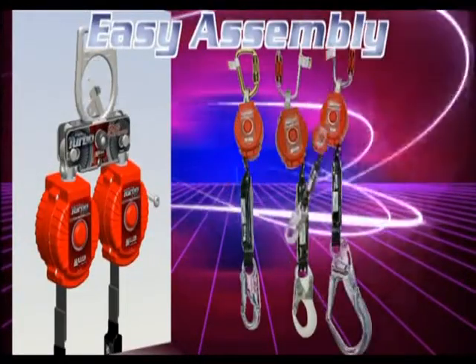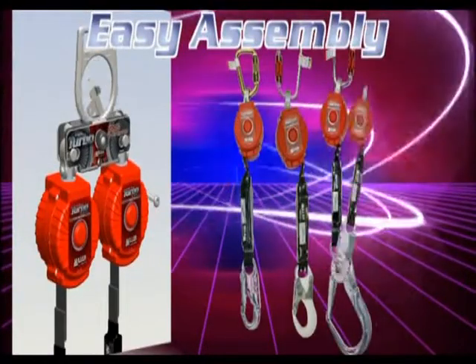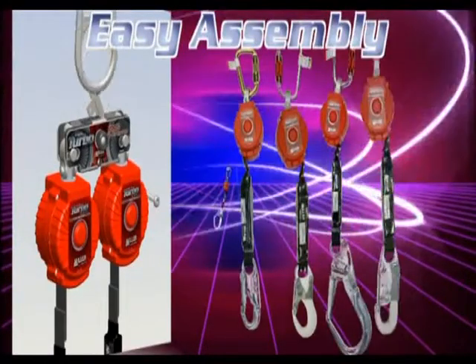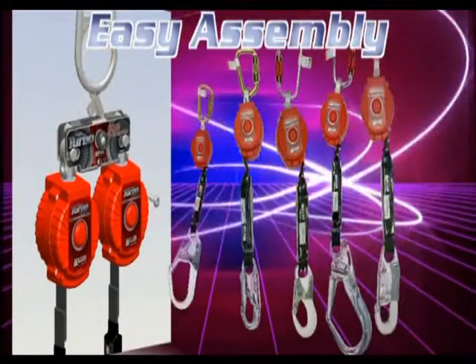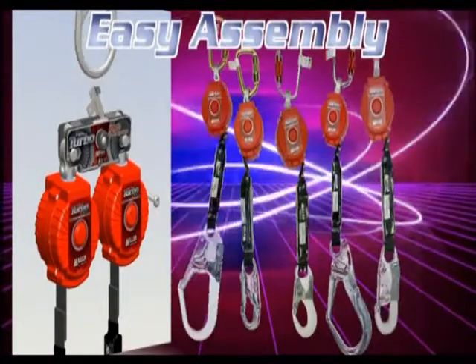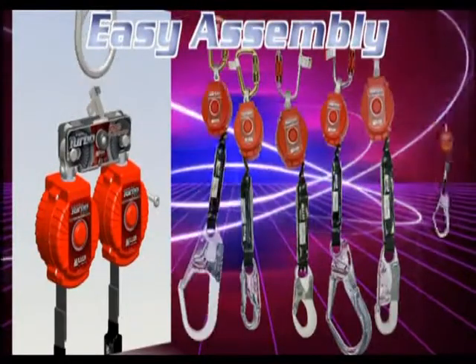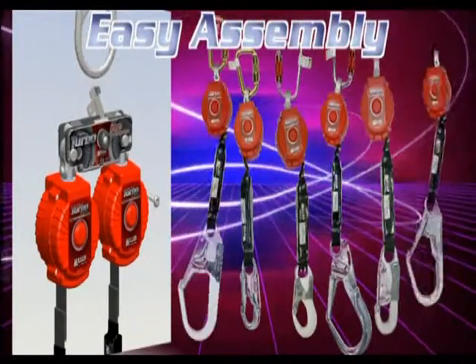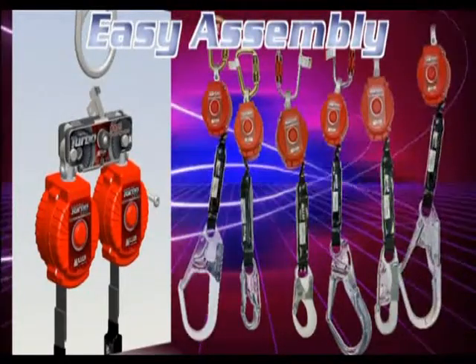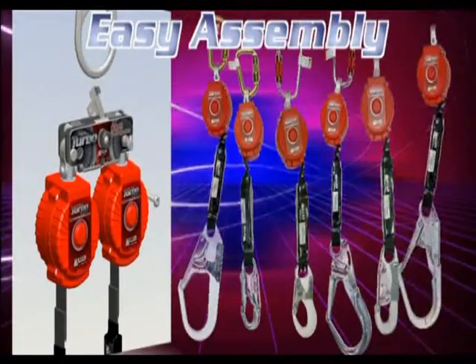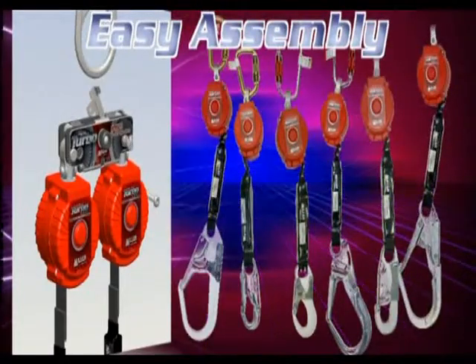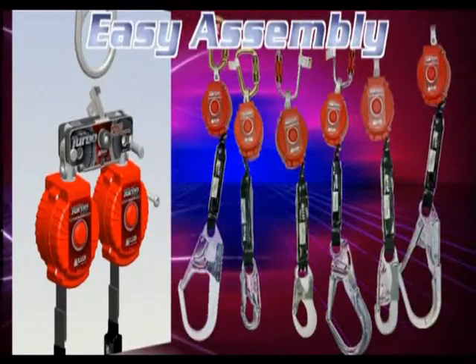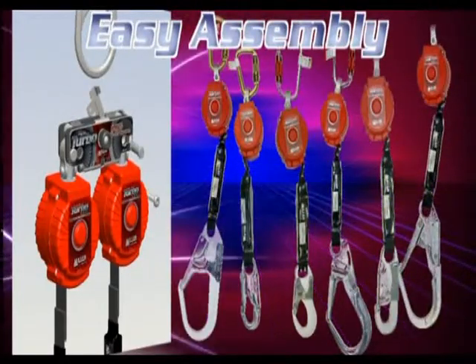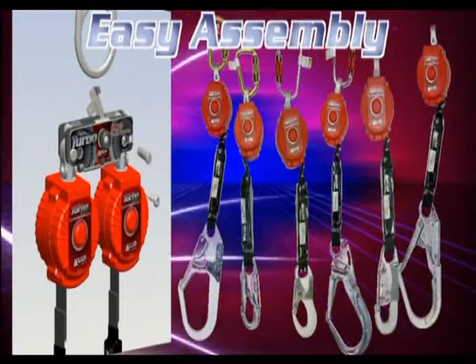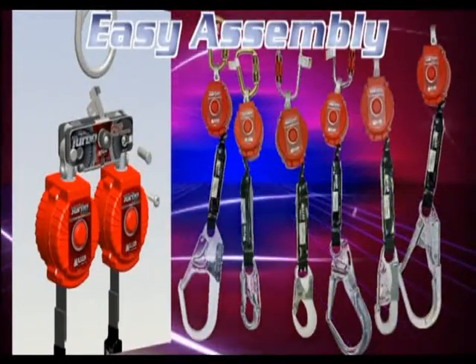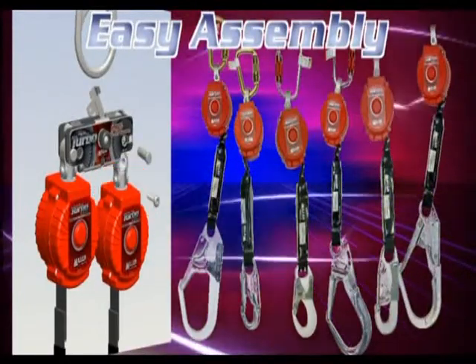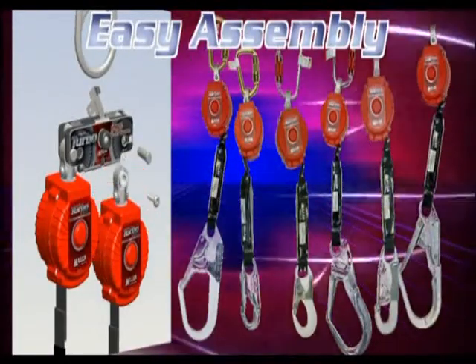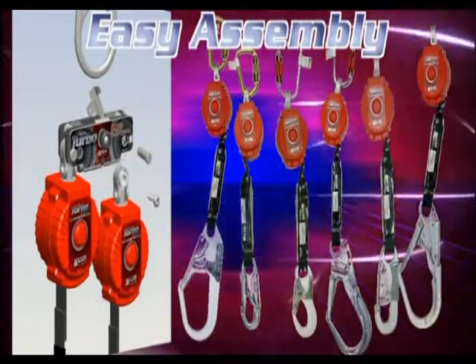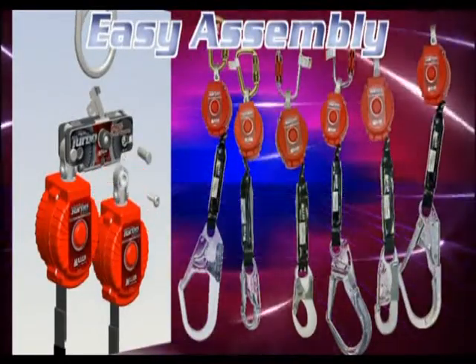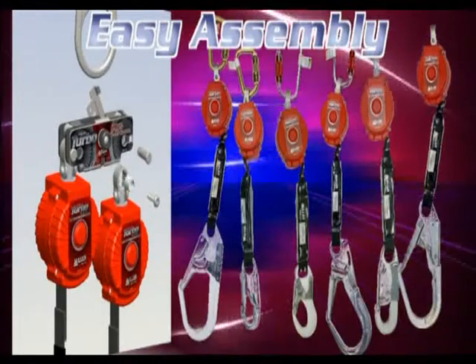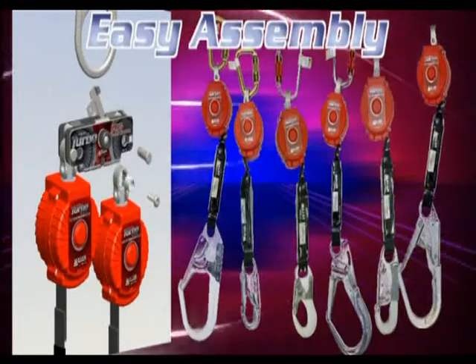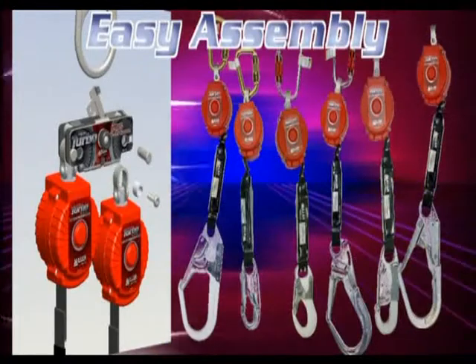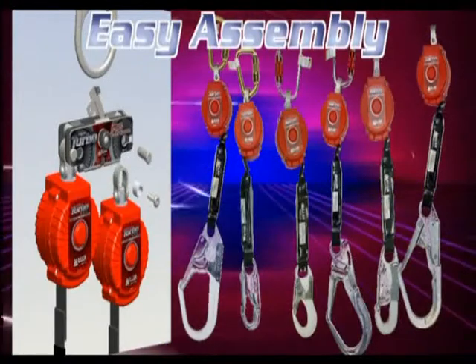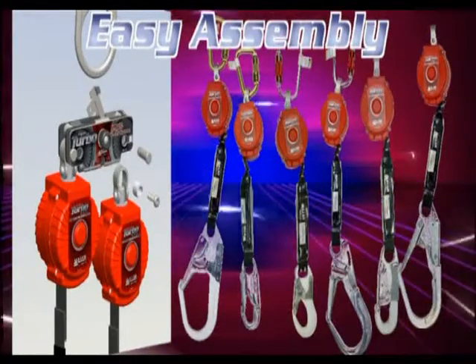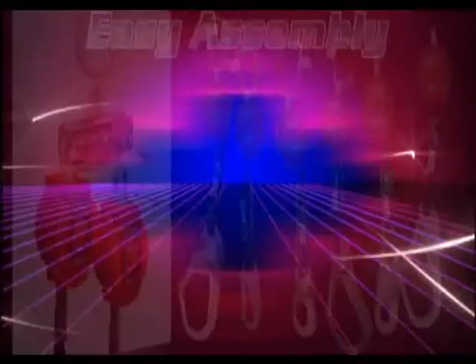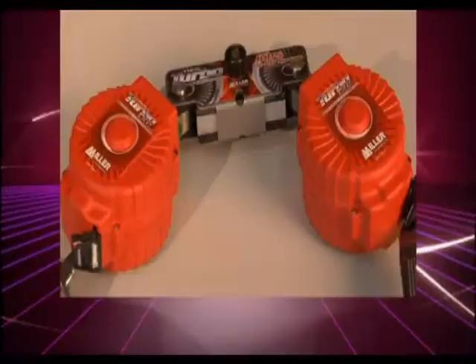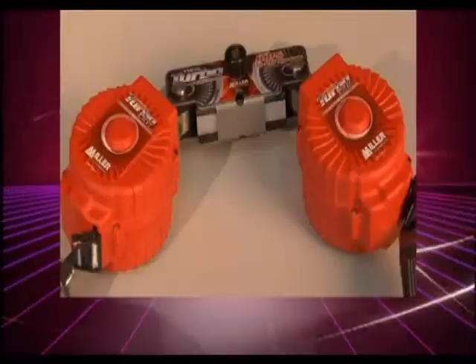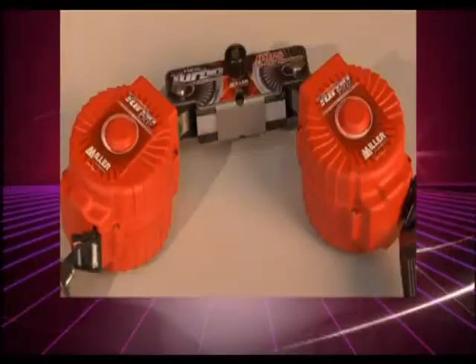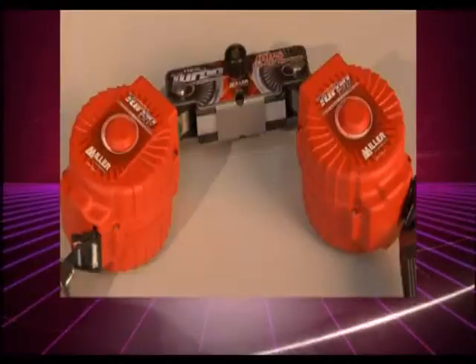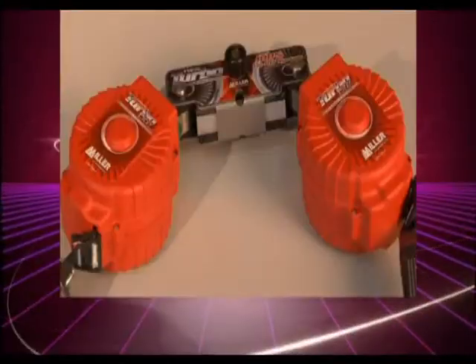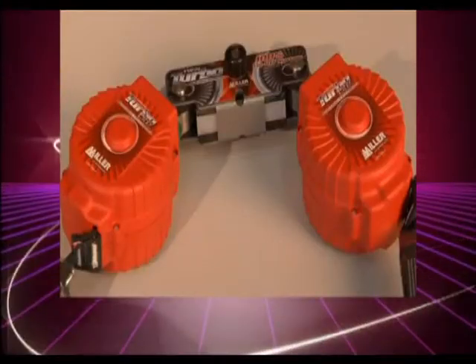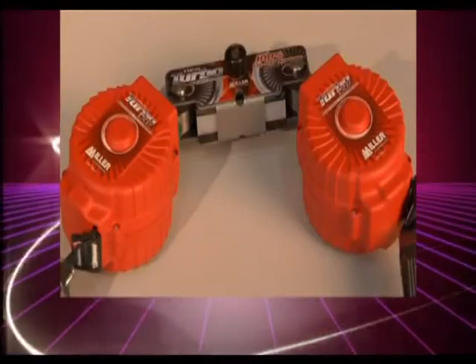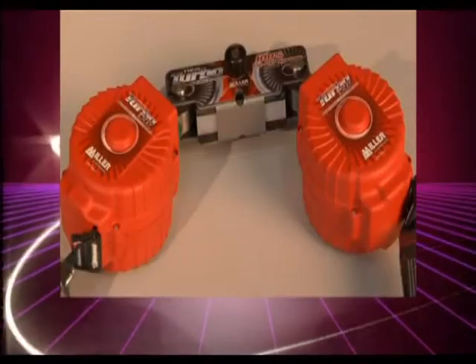It's easy to use, assemble and disassemble, adapting to most Turbolite PFL models.